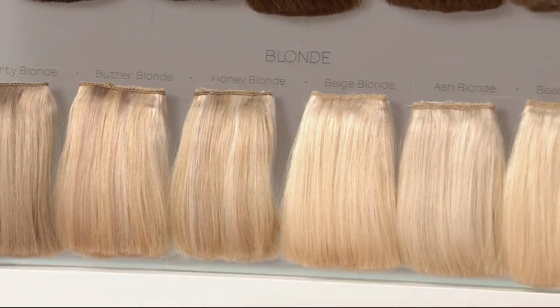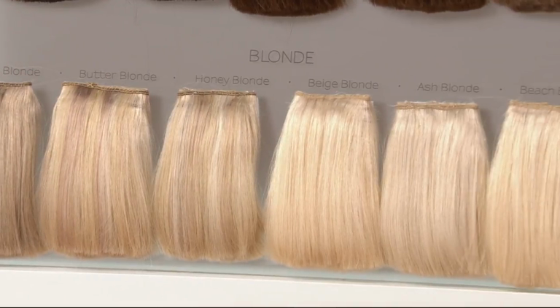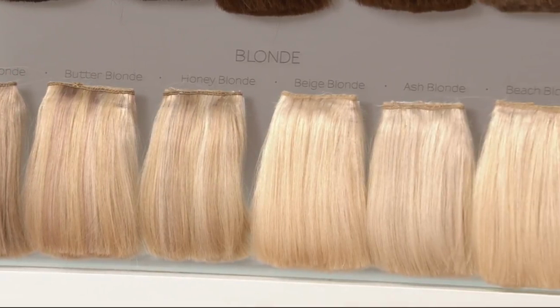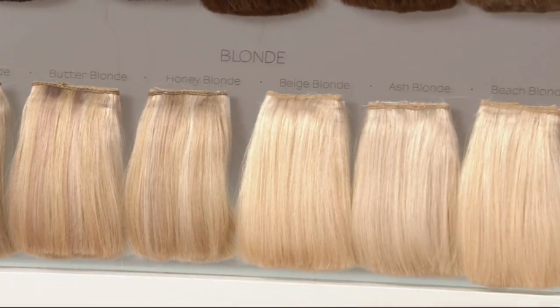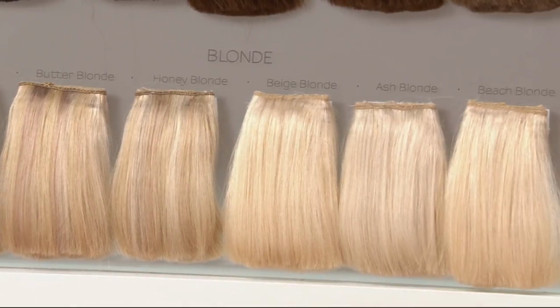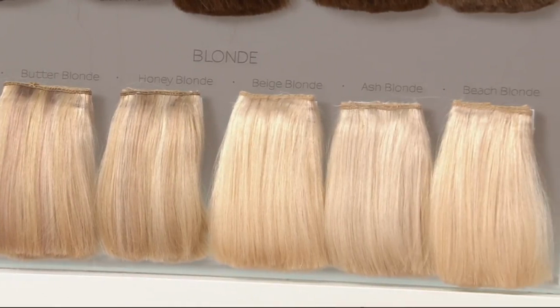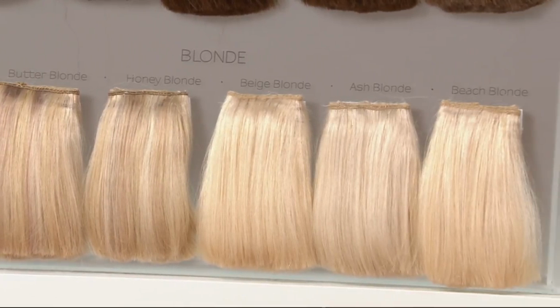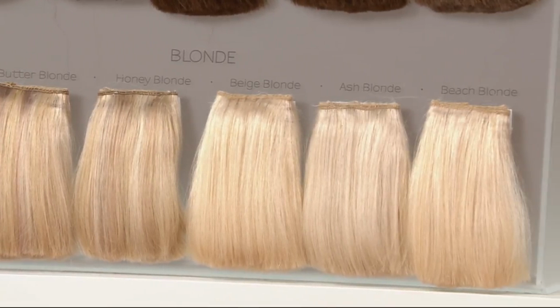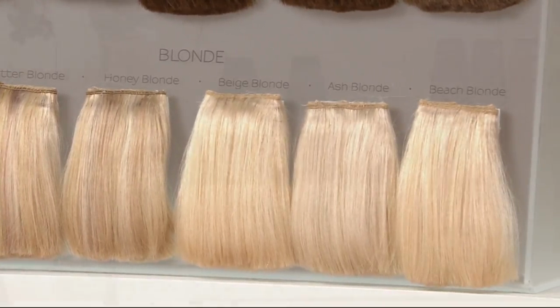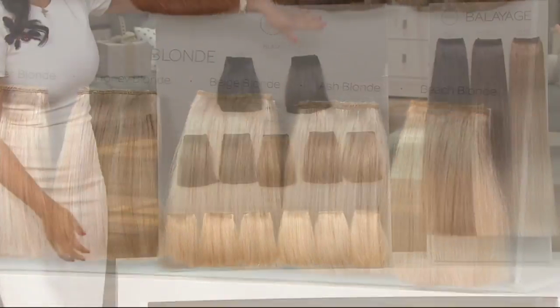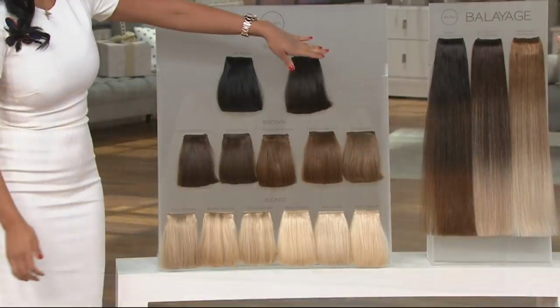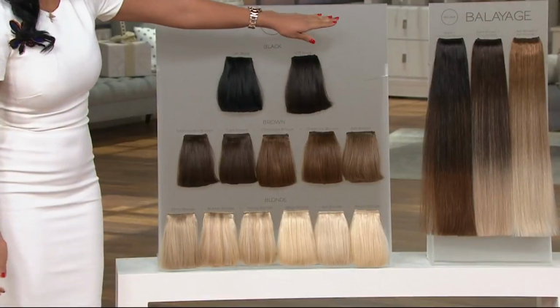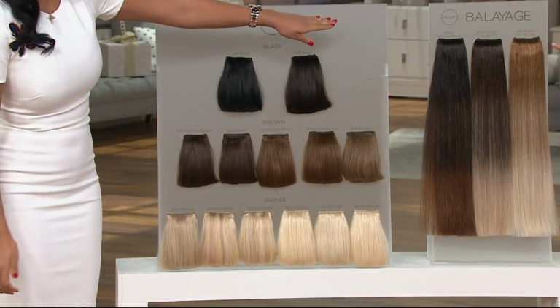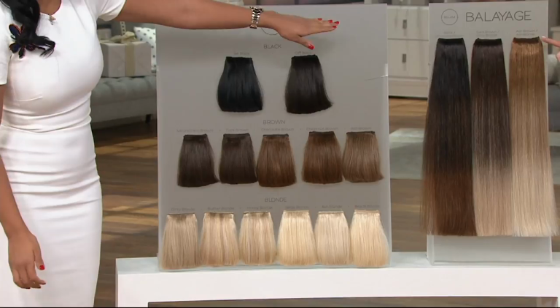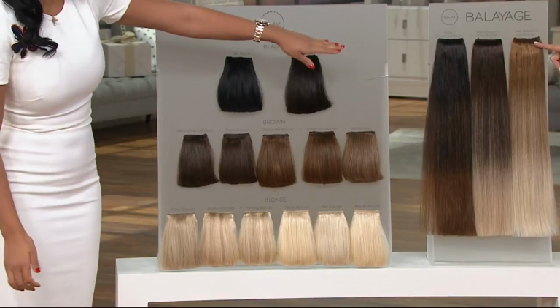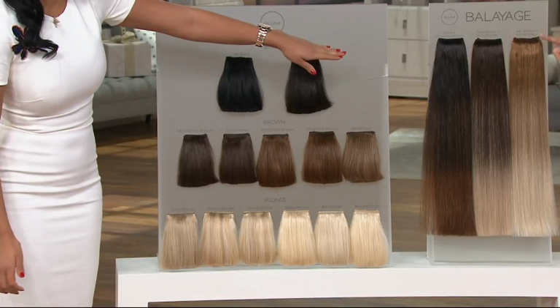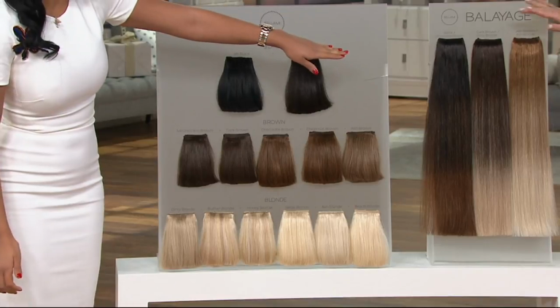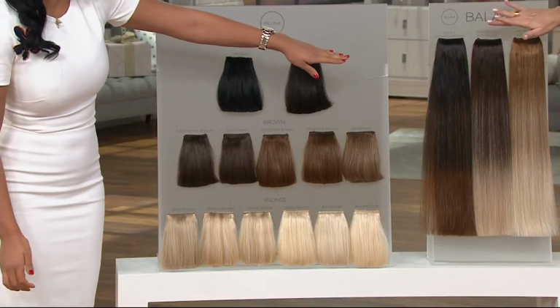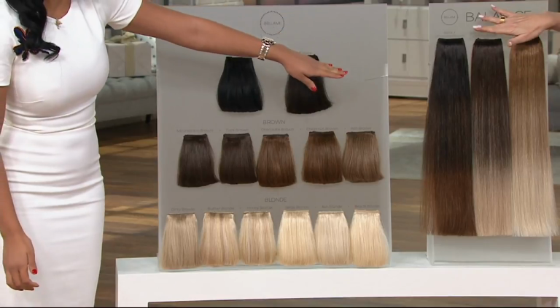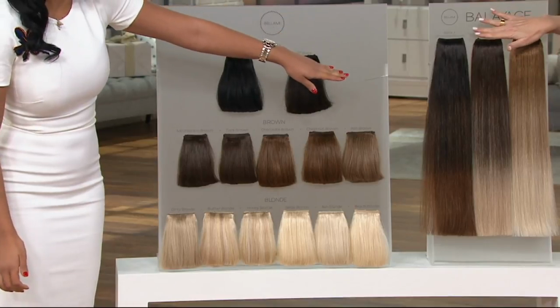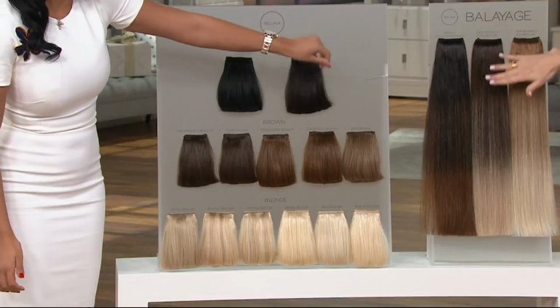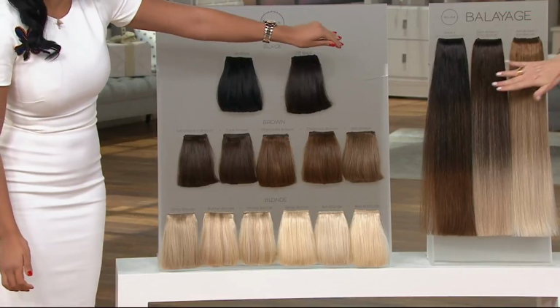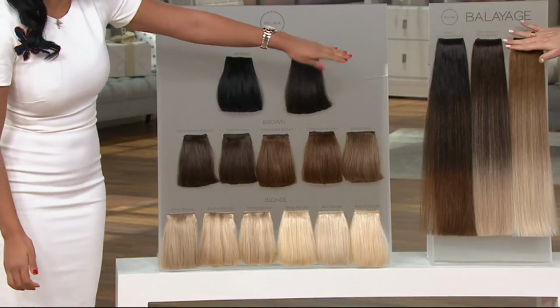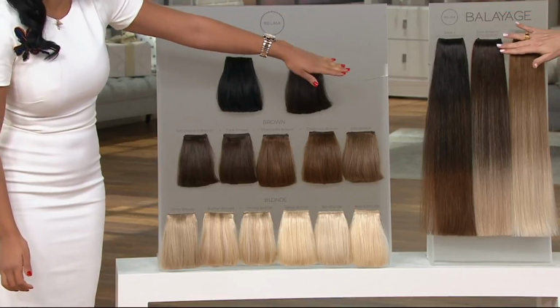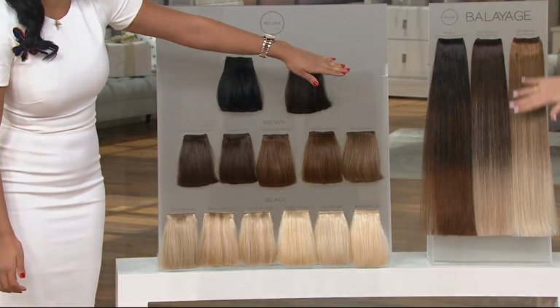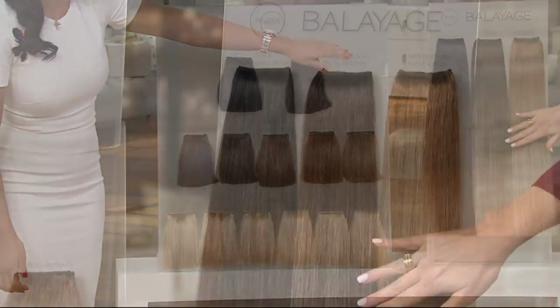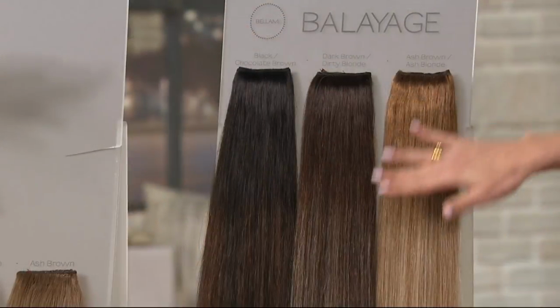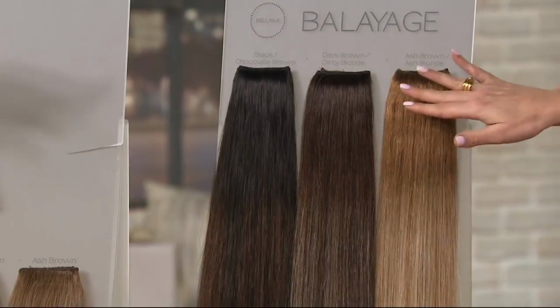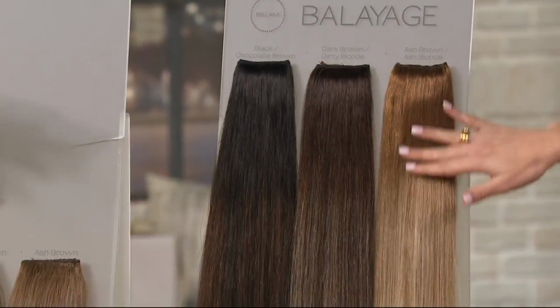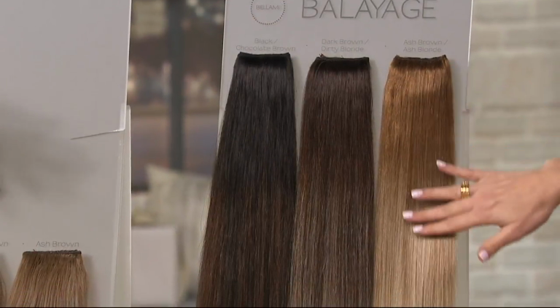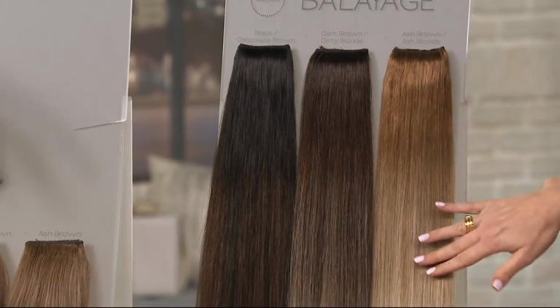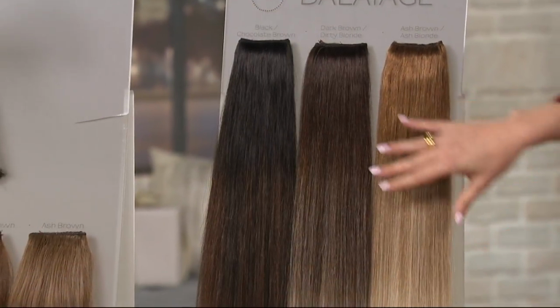Tell me about these beautiful balayage colors. We have black to chocolate brown, dark brown to dirty blonde, and ash brown to ash blonde.